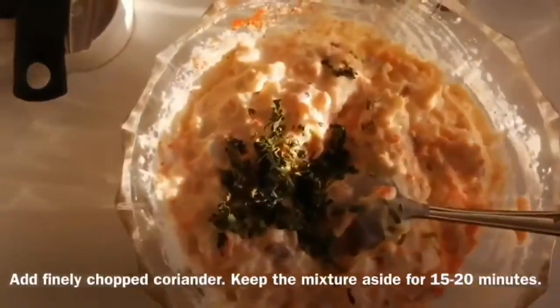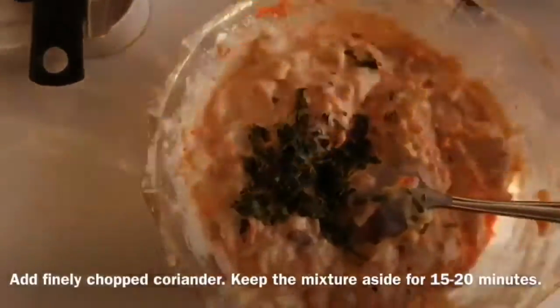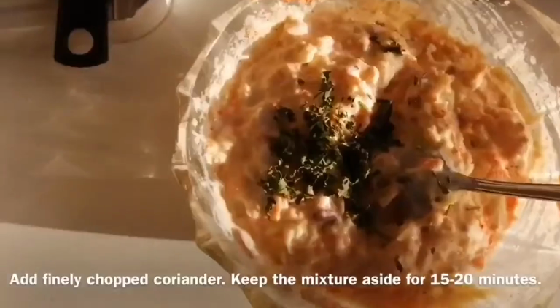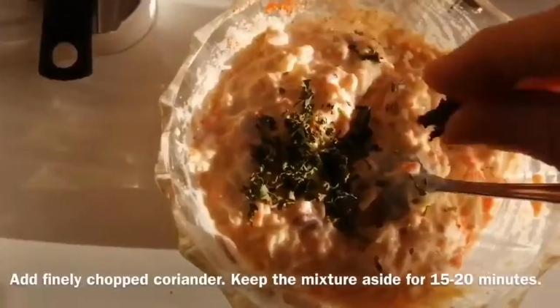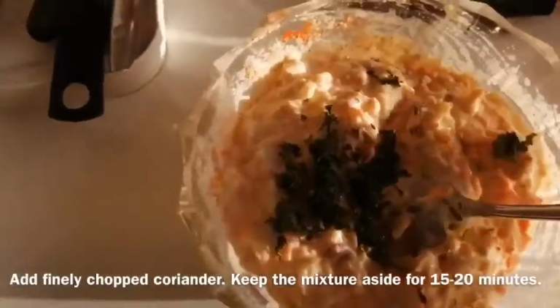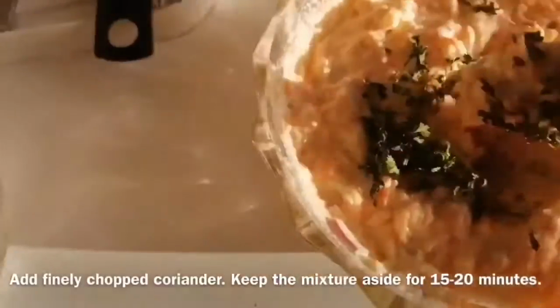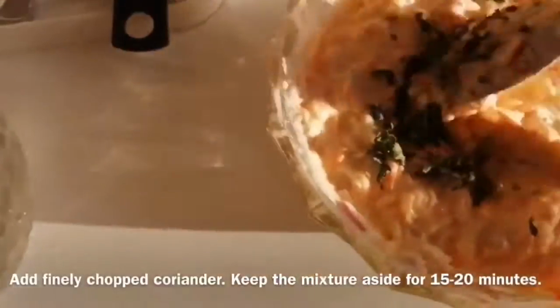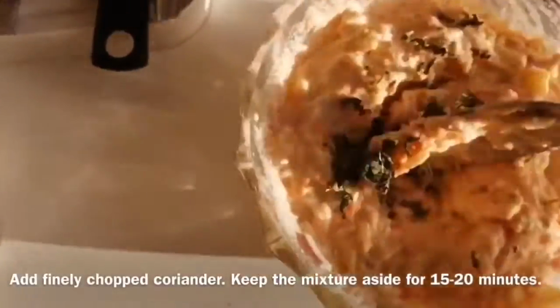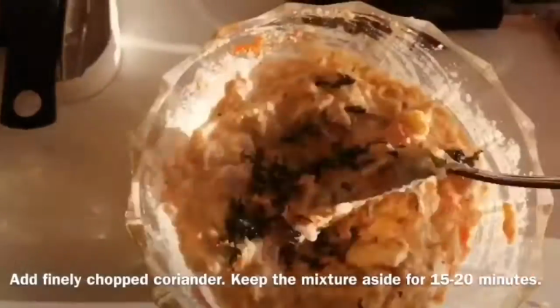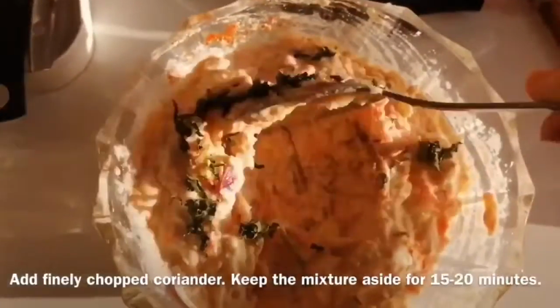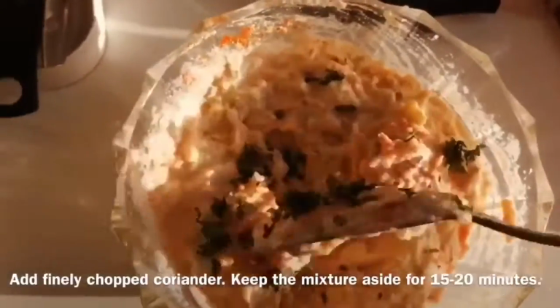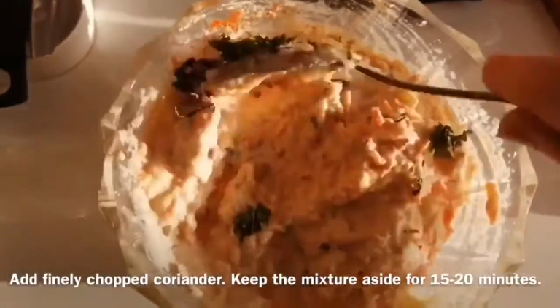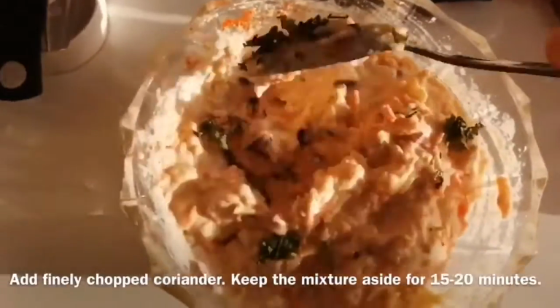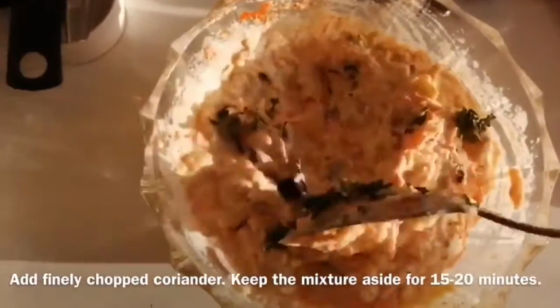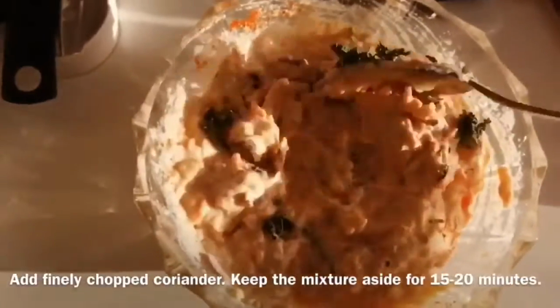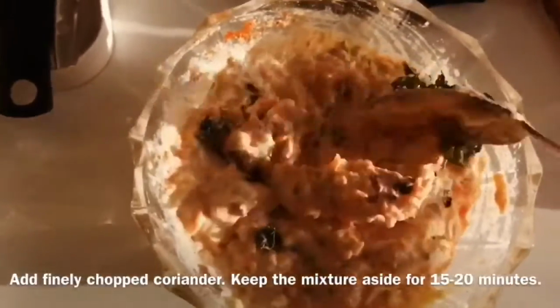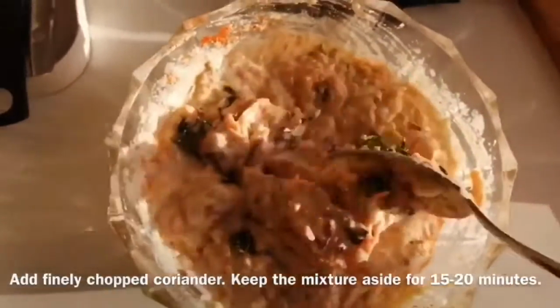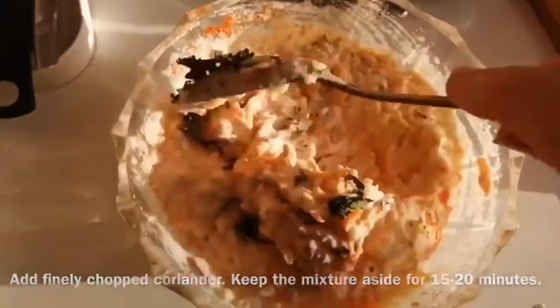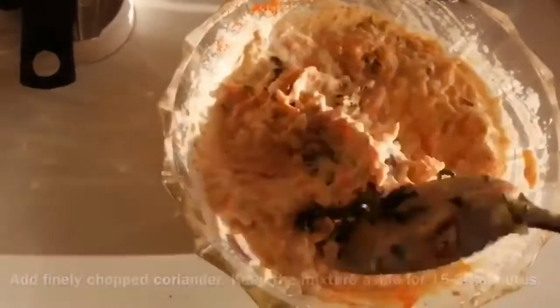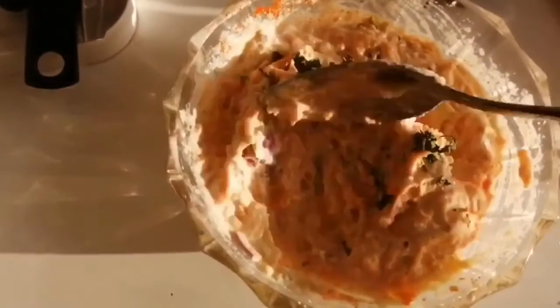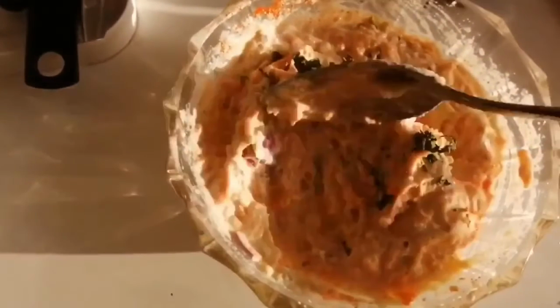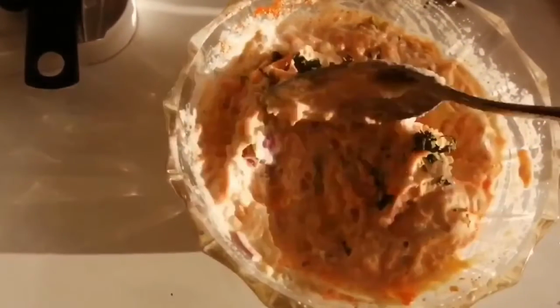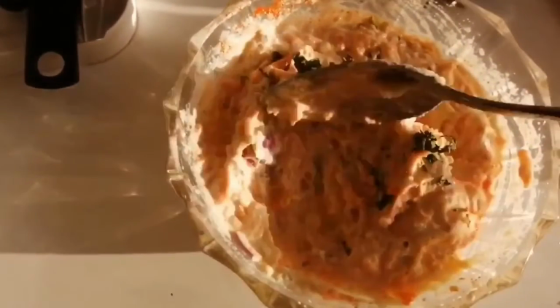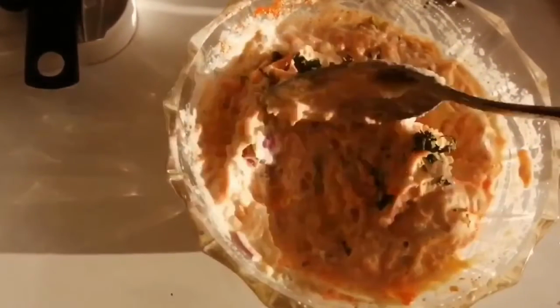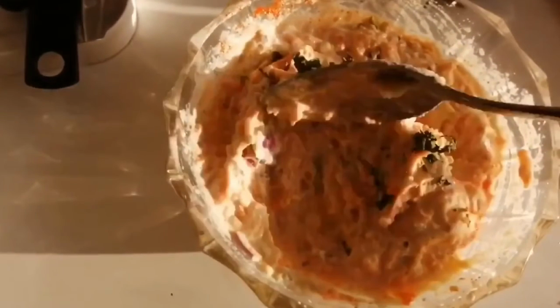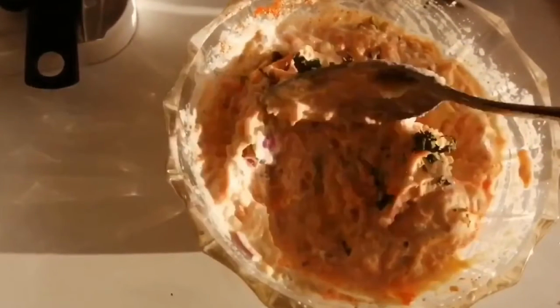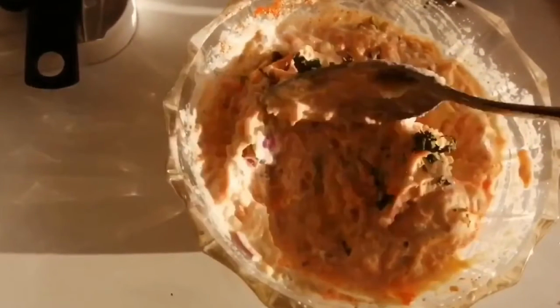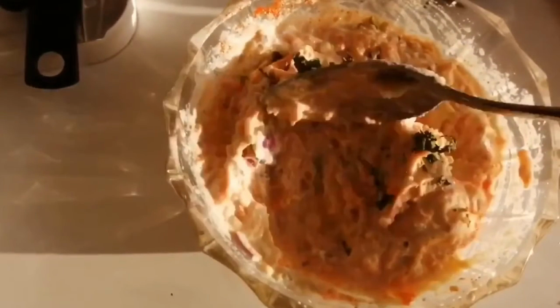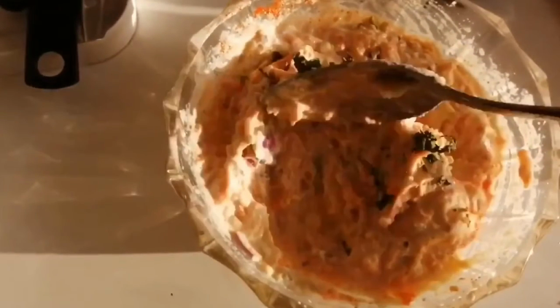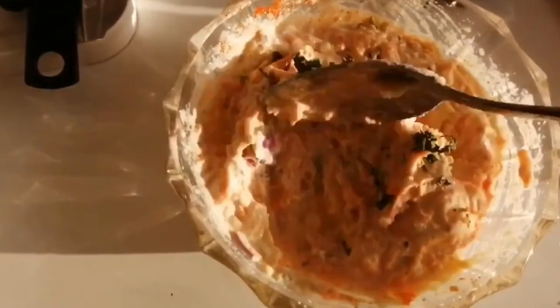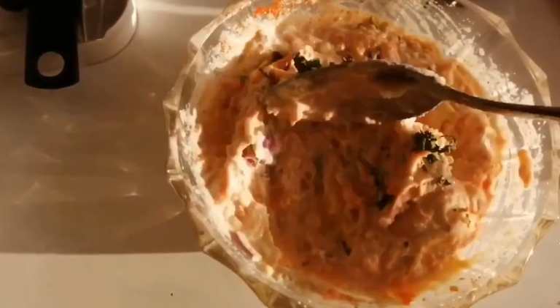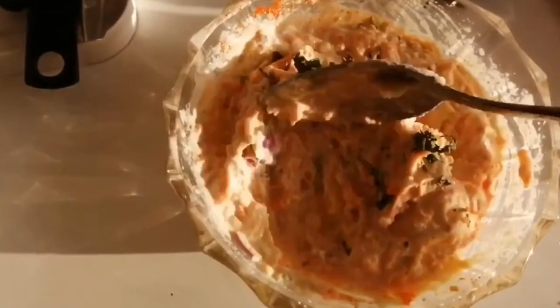Add finely chopped coriander, mix properly, and keep the mixture for 15 to 20 minutes.